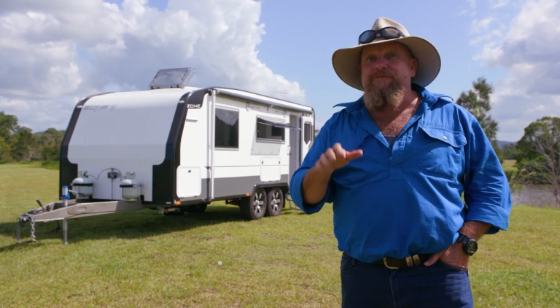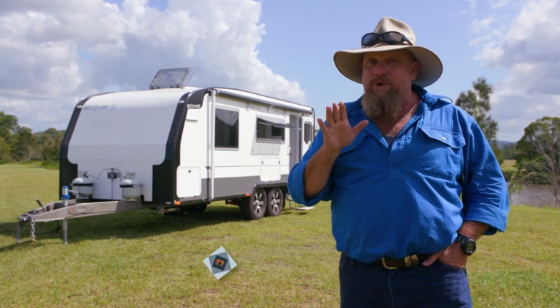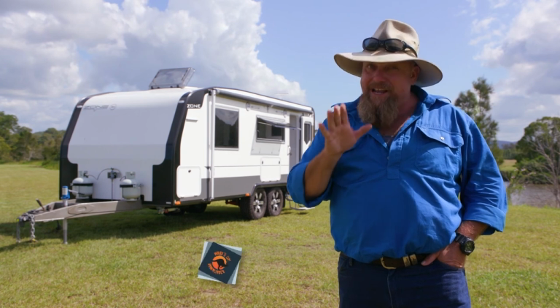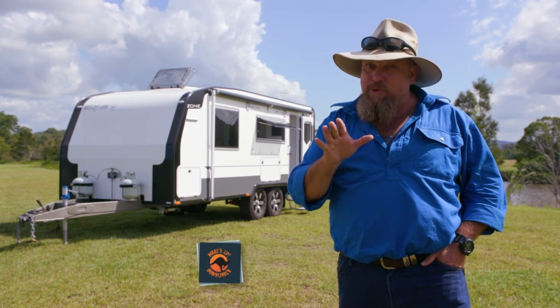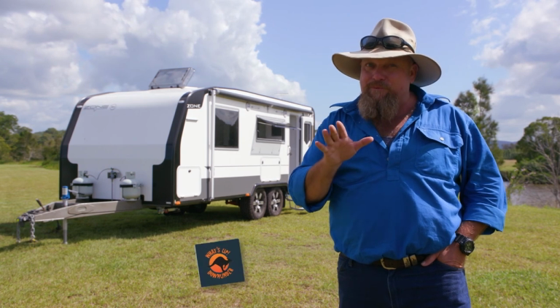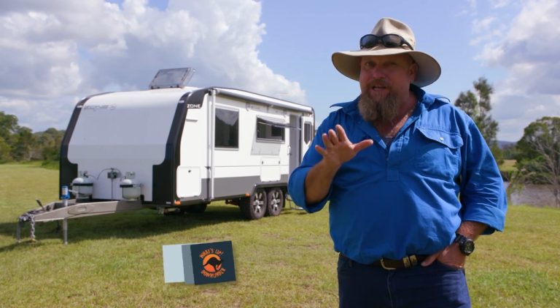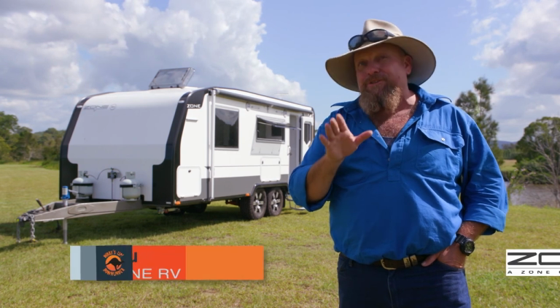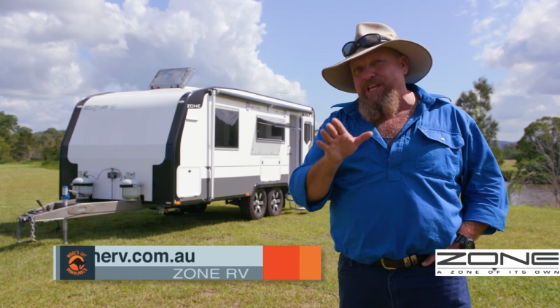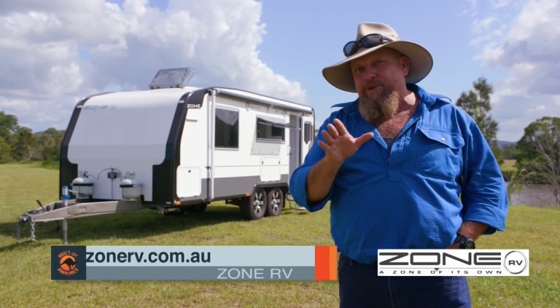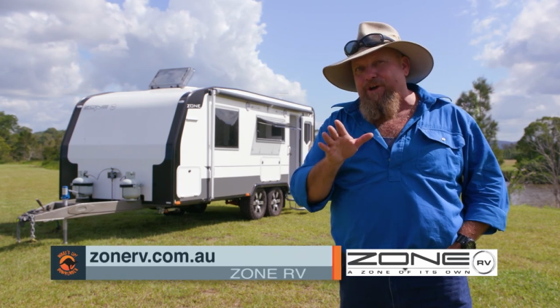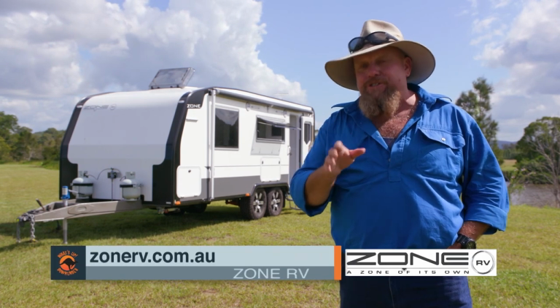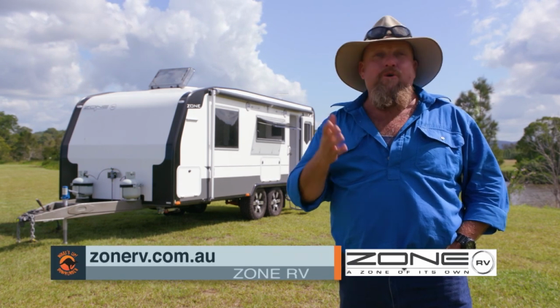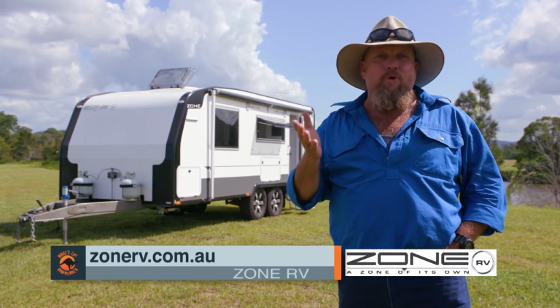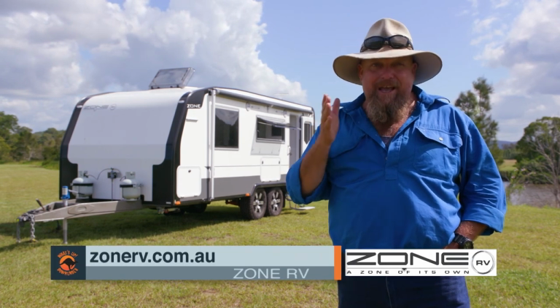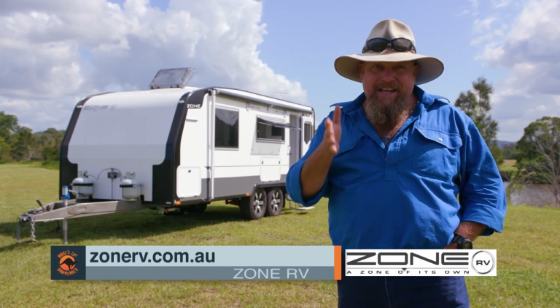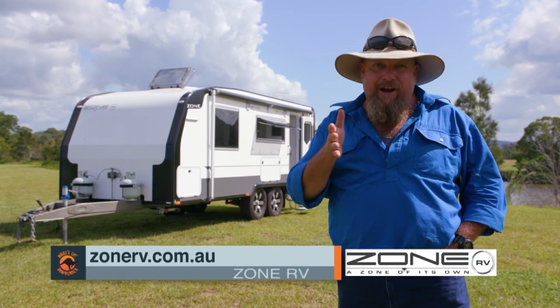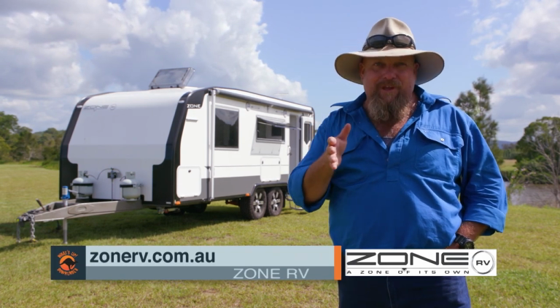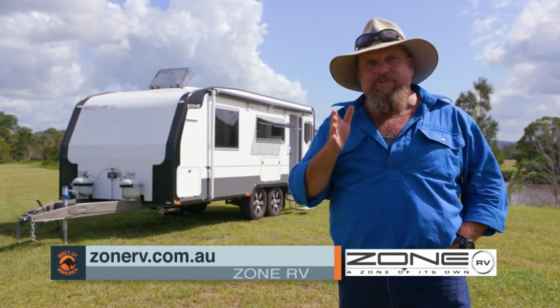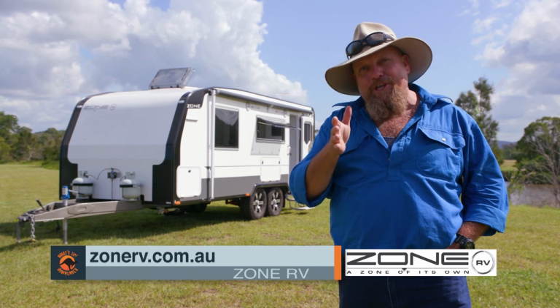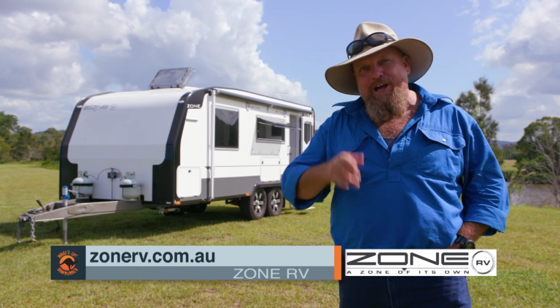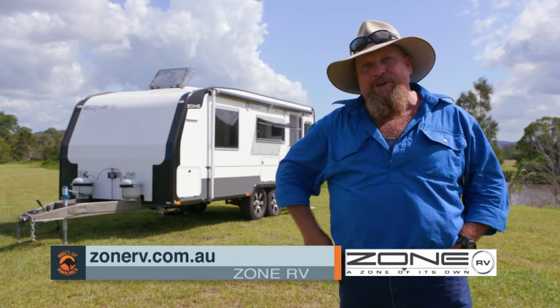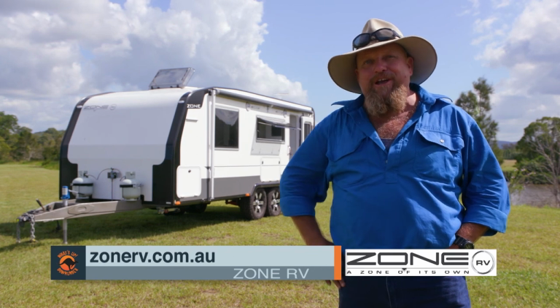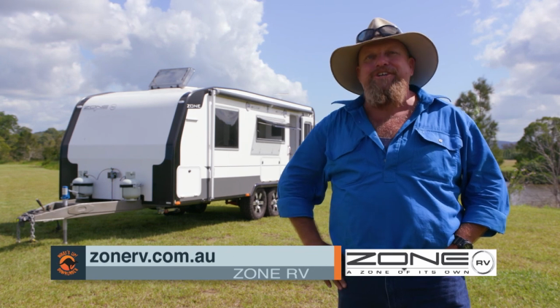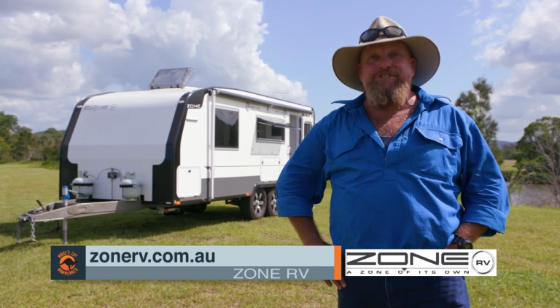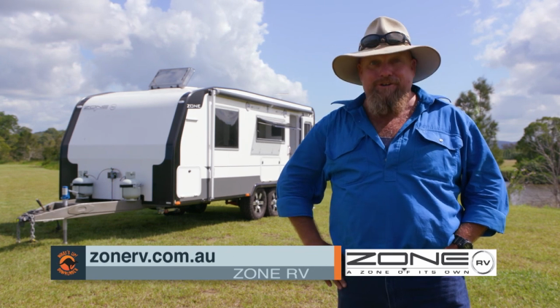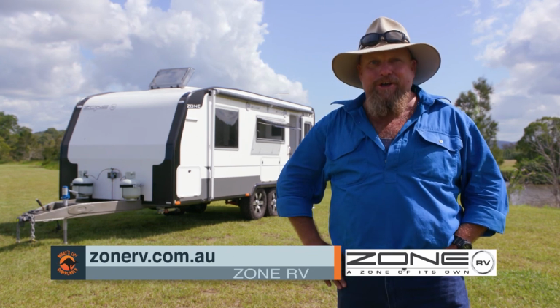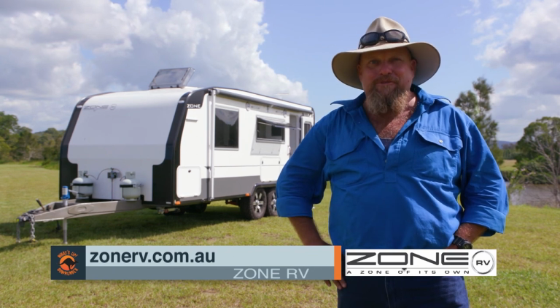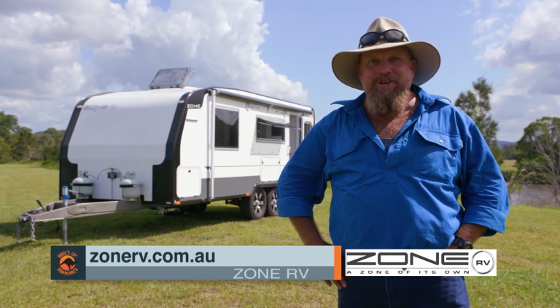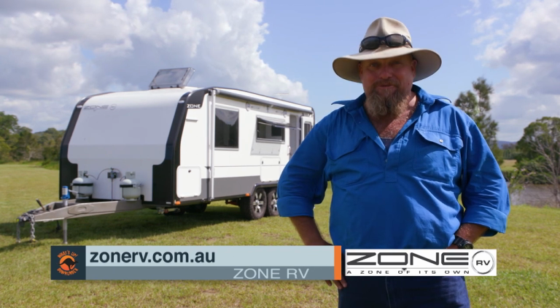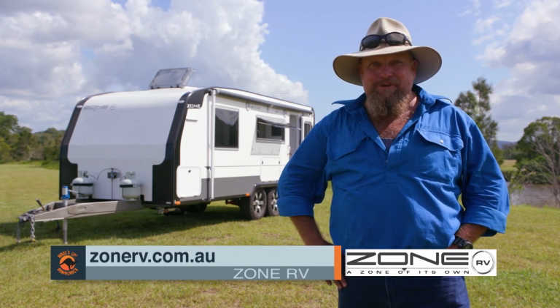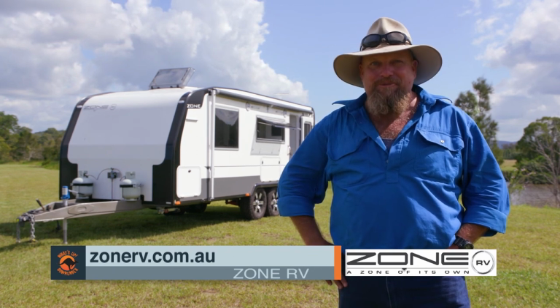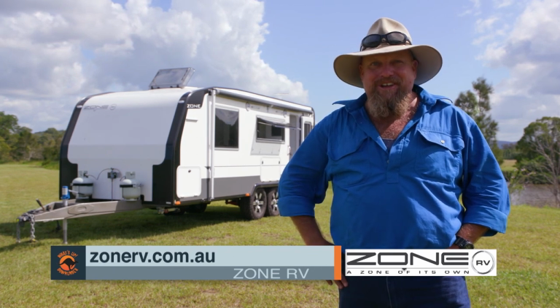If you want any more information on the semi-off-roaders or any caravan from the Zone RV range, just go to www.zonerv.com.au.